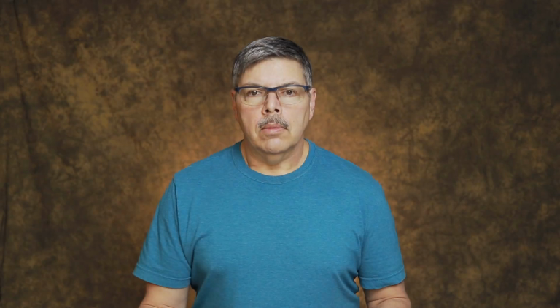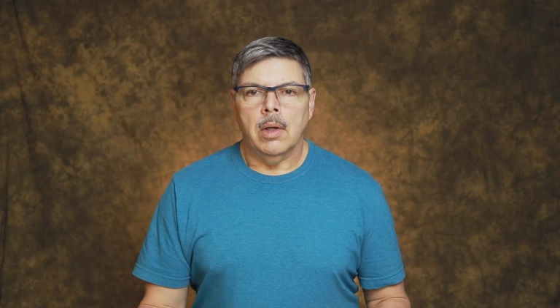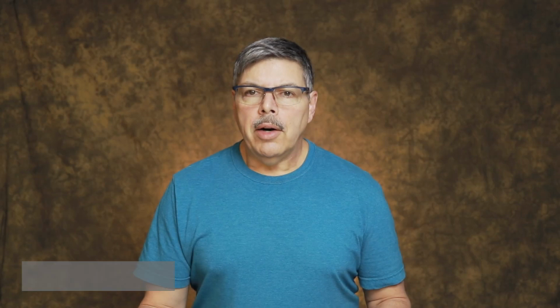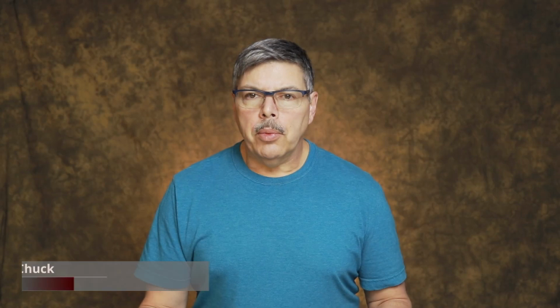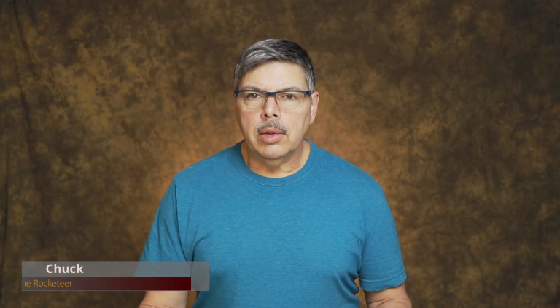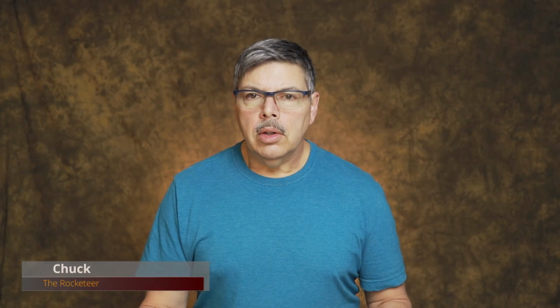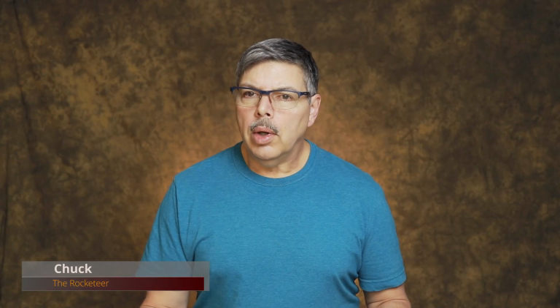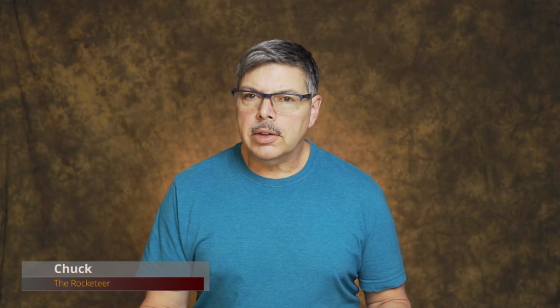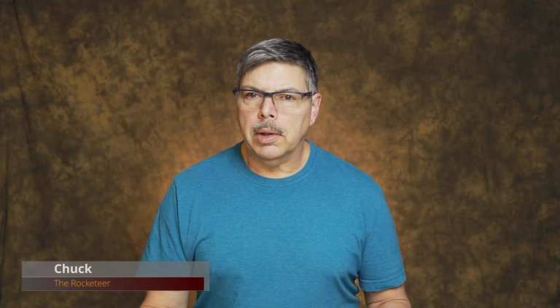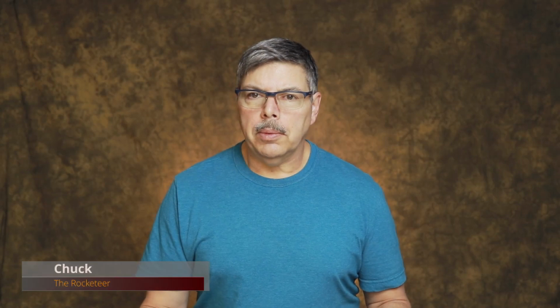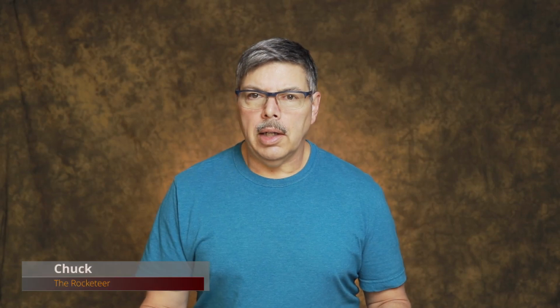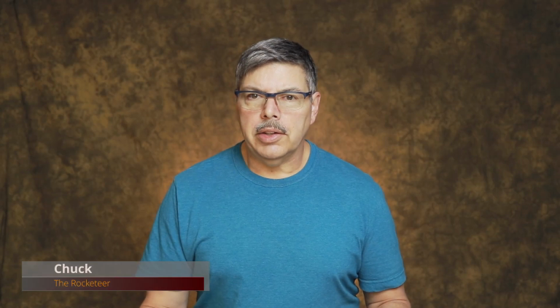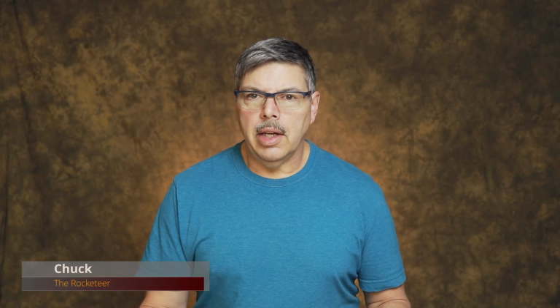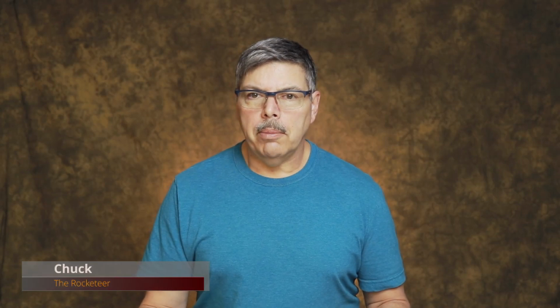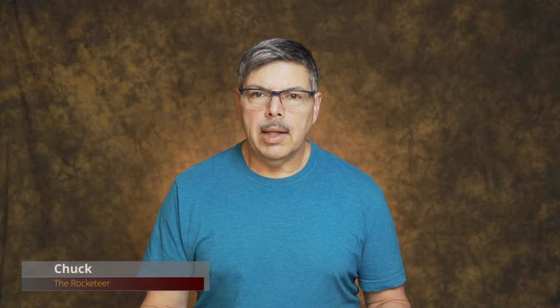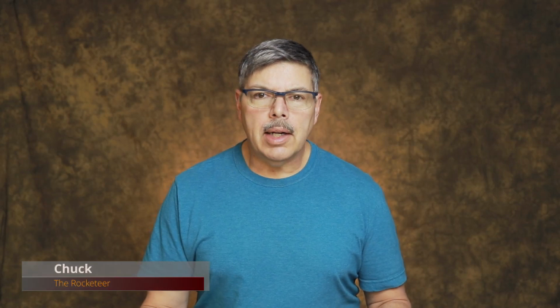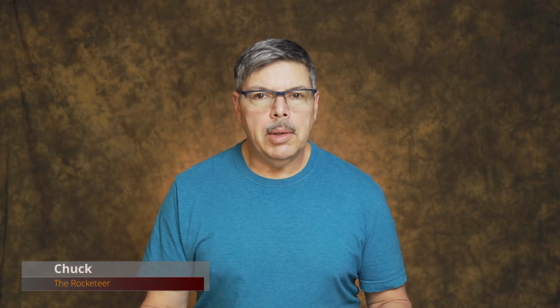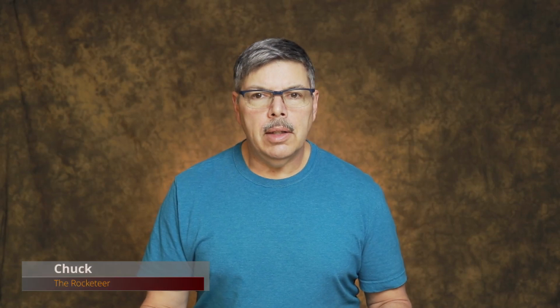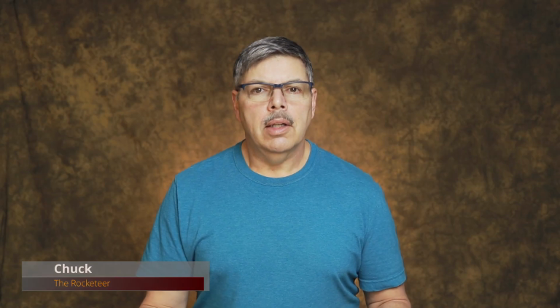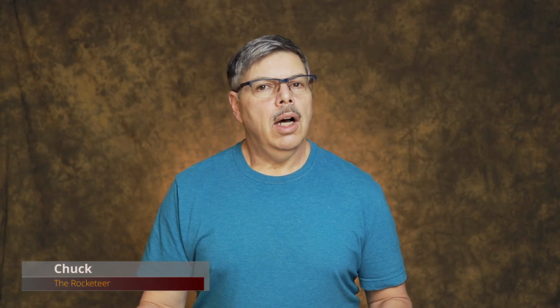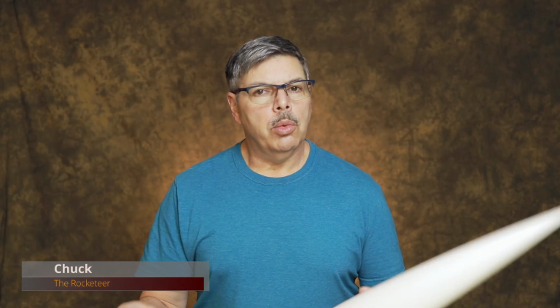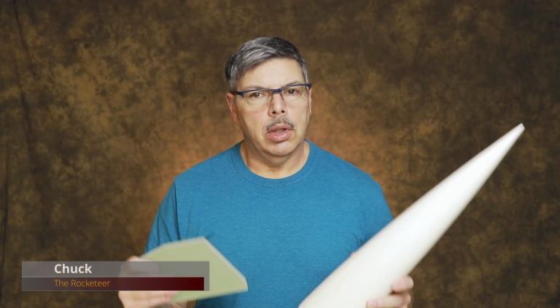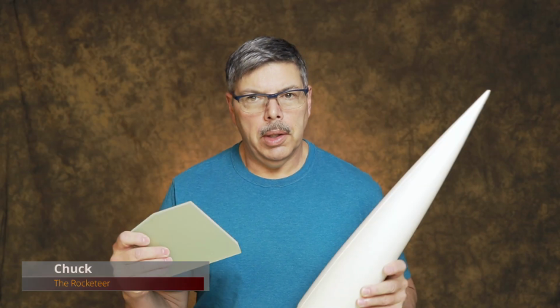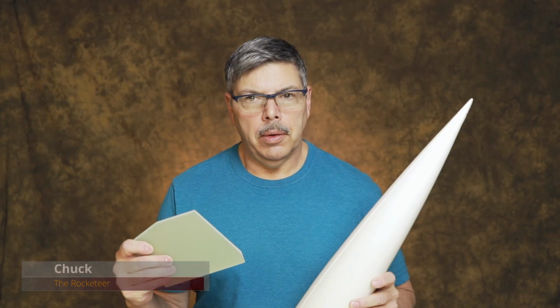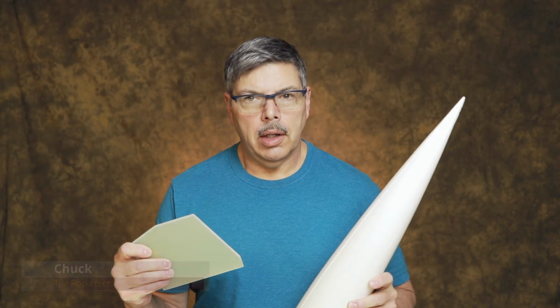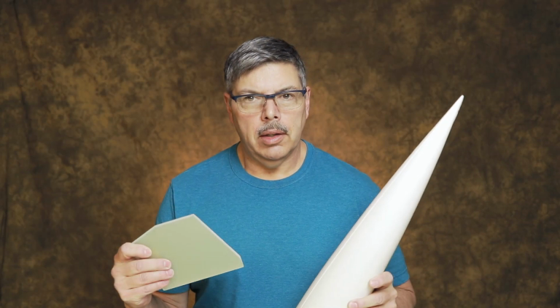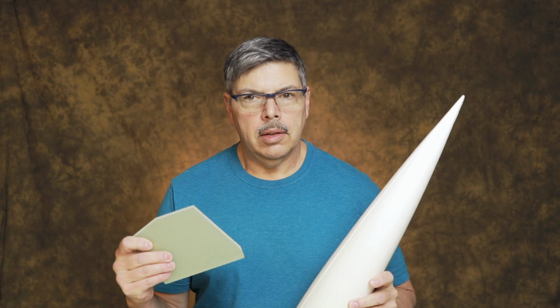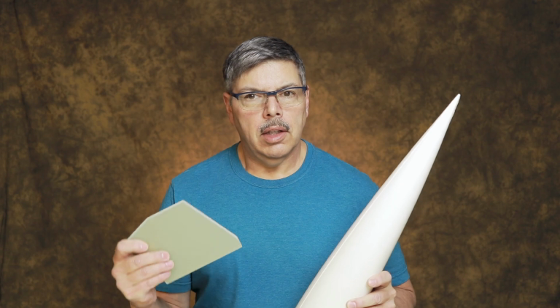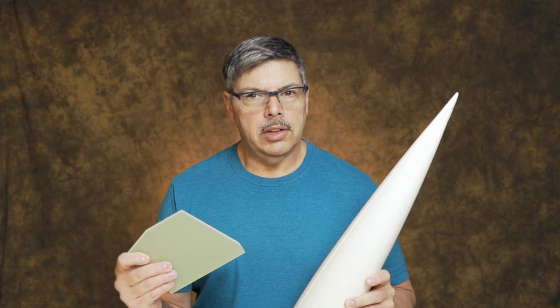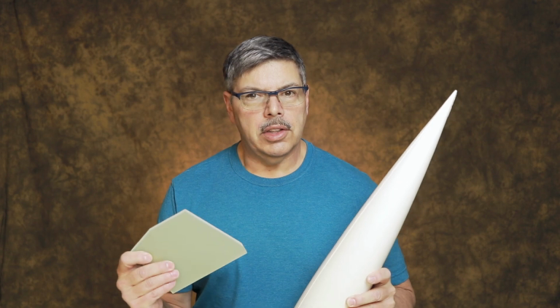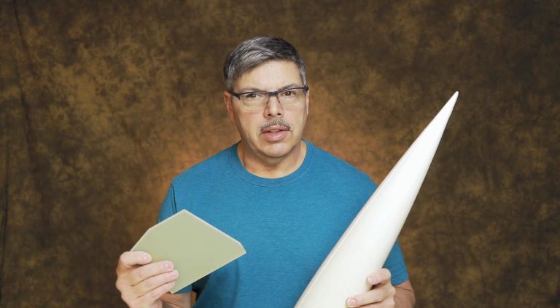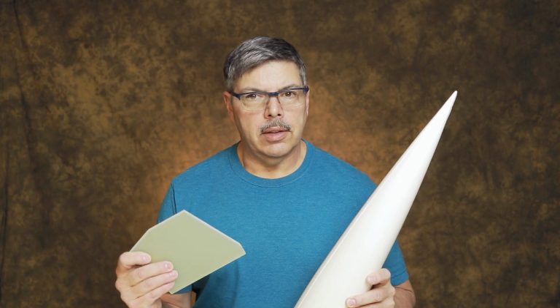Hey everyone, who wants to build a rocket today? And by that I mean a really big rocket. Let's get started.